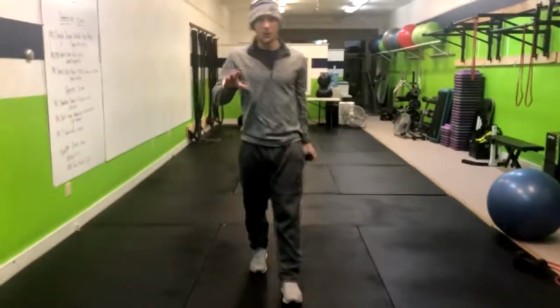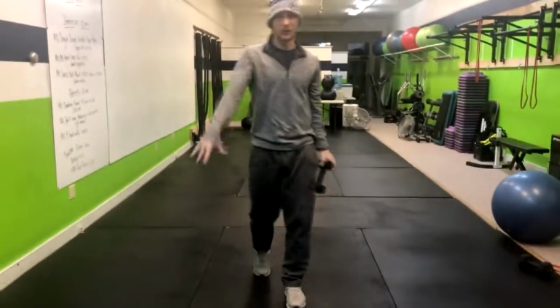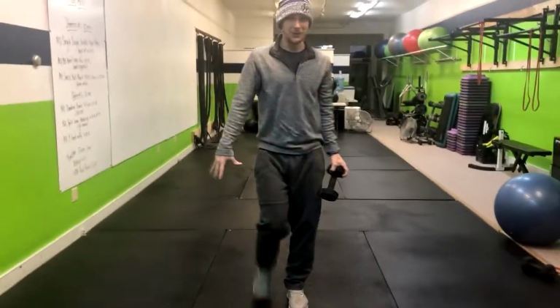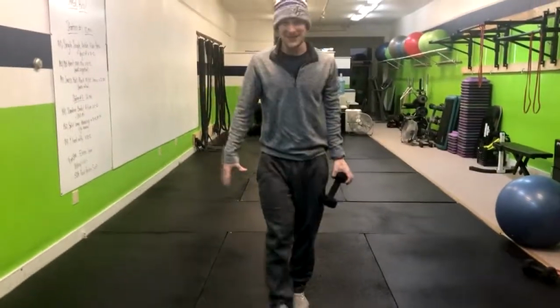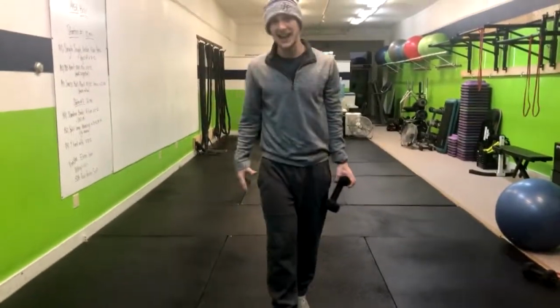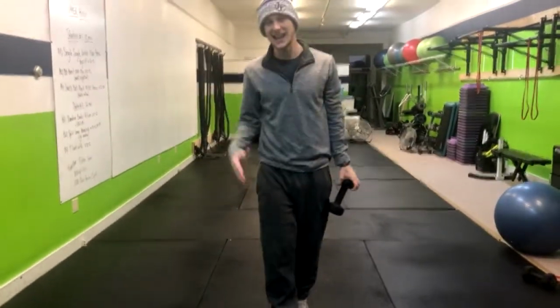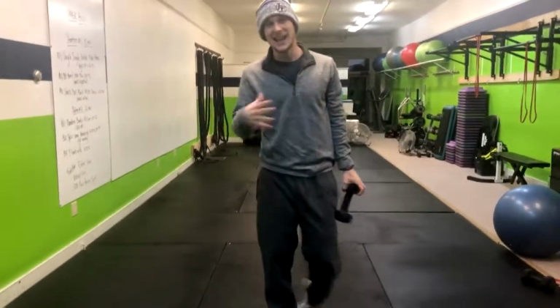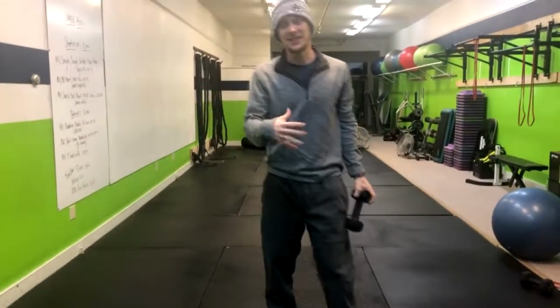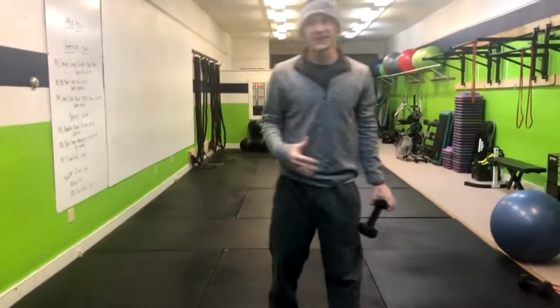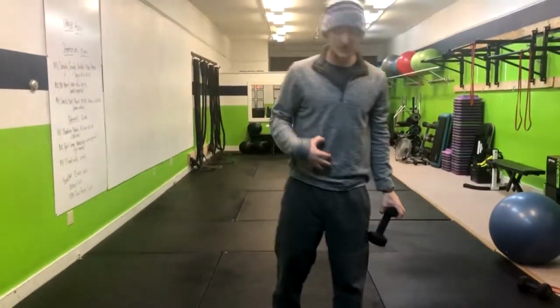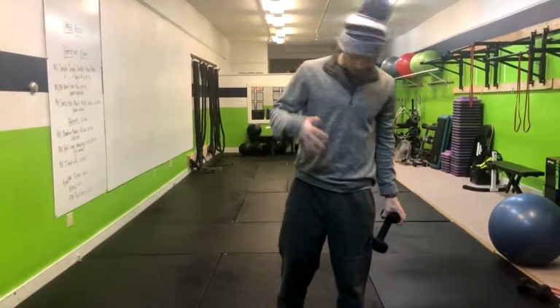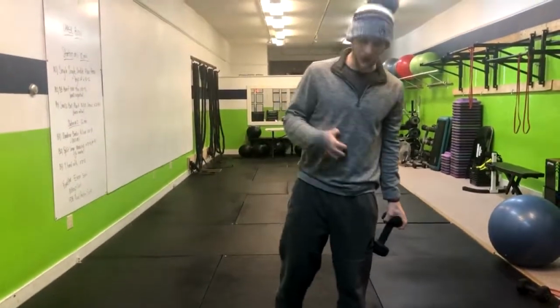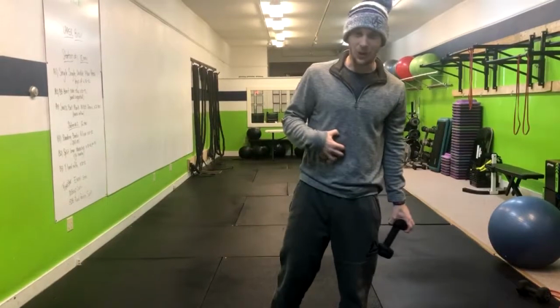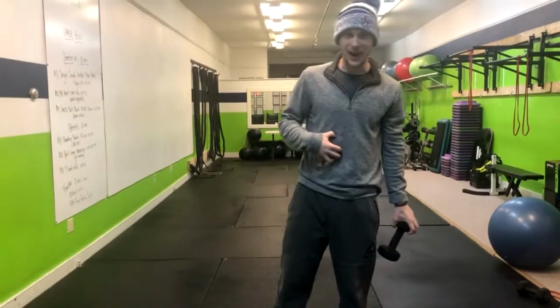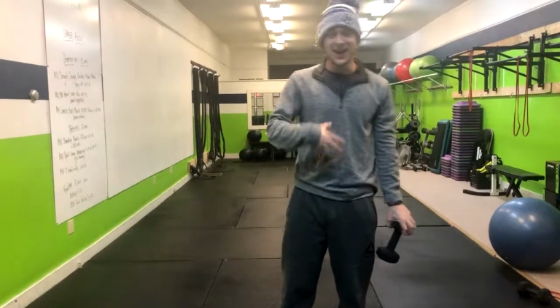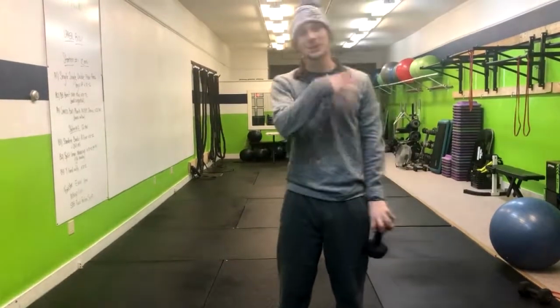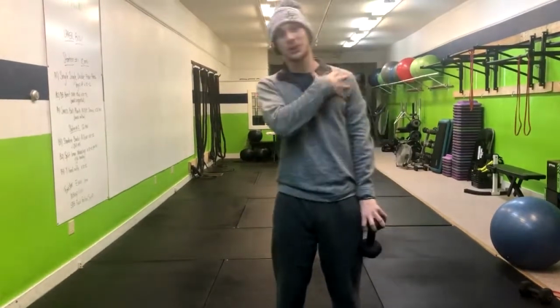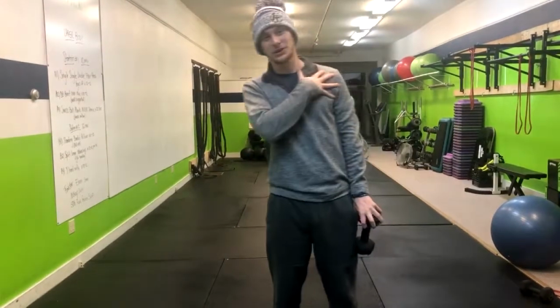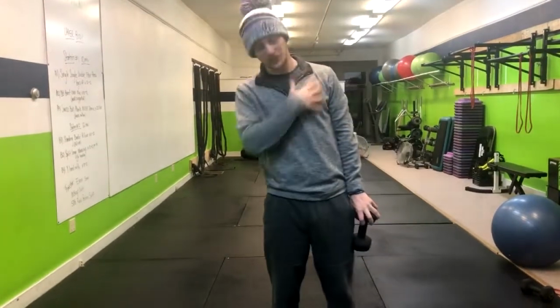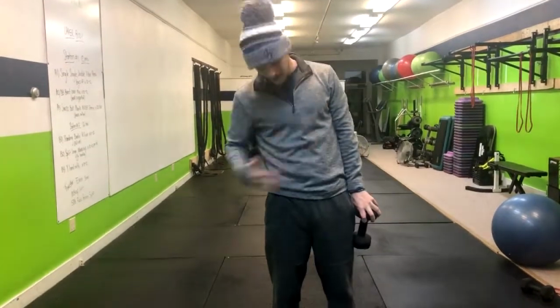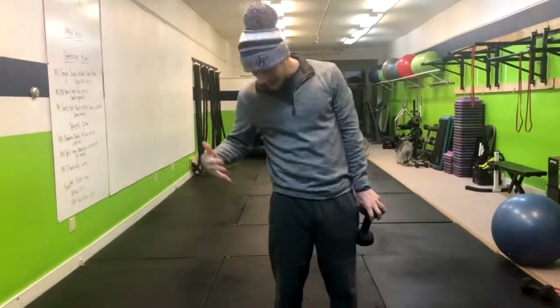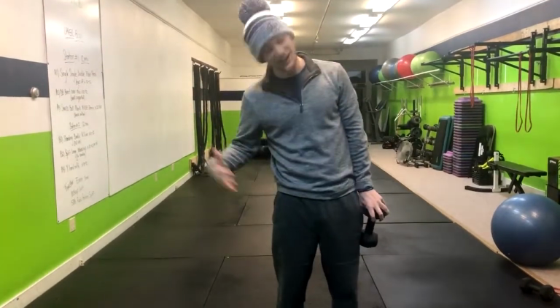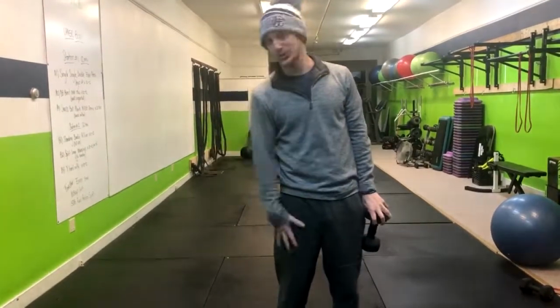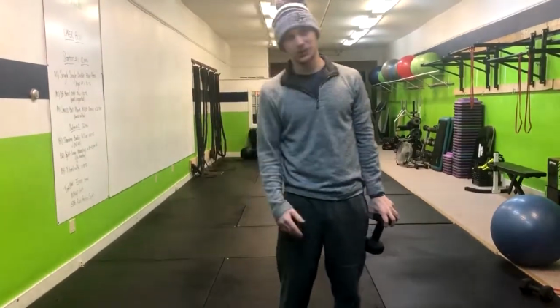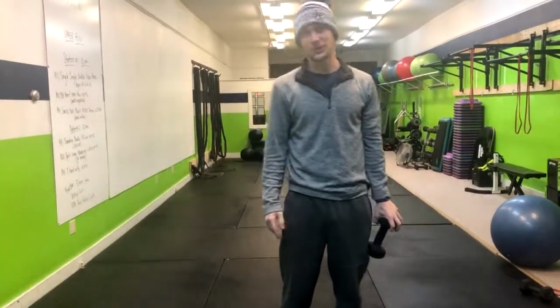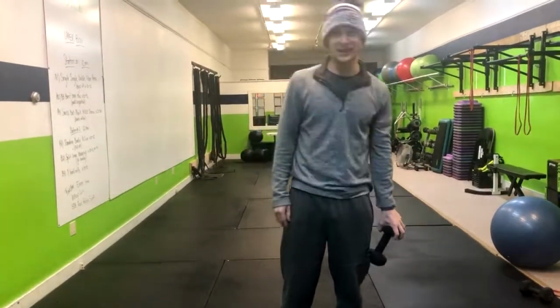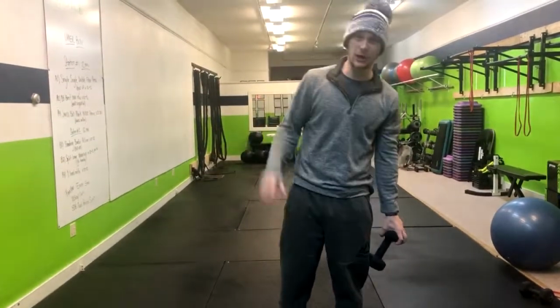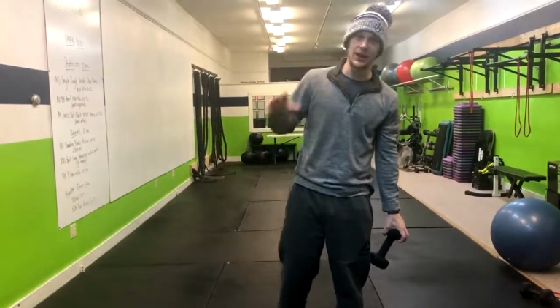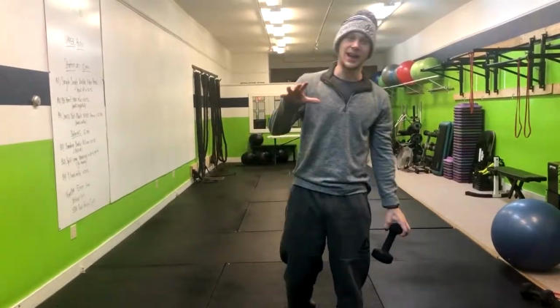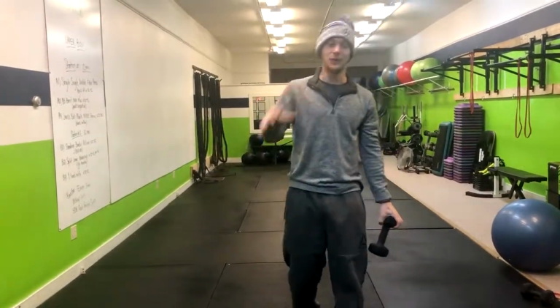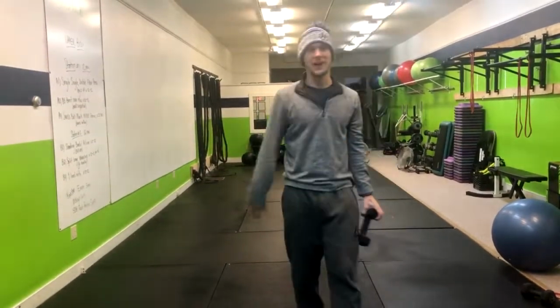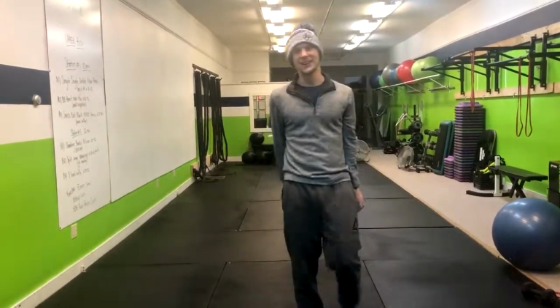We'll do it on one side and then the other. This is going to work your core, your shoulders, and really your legs. So have fun with that one.